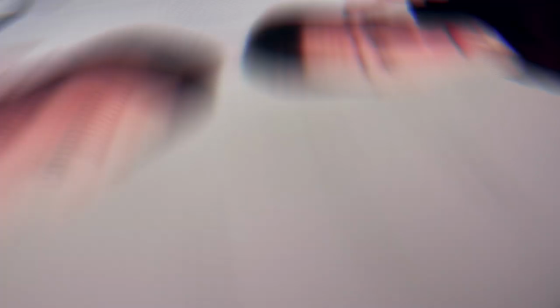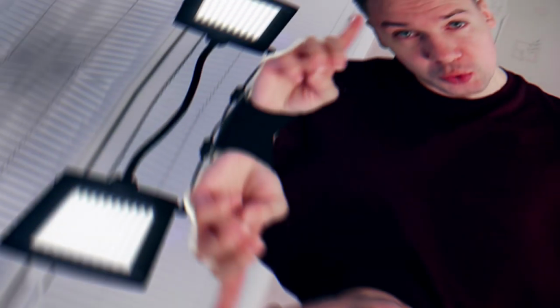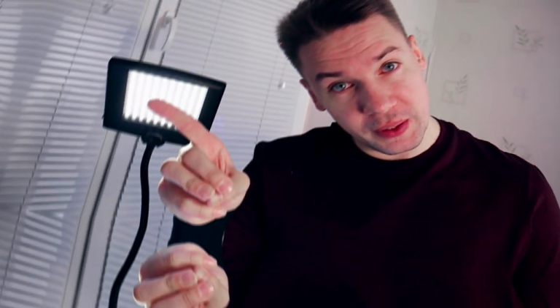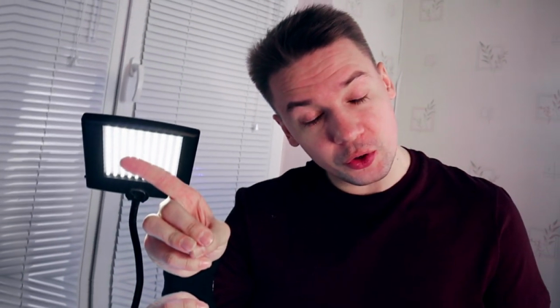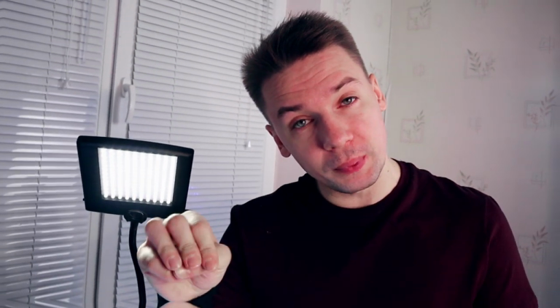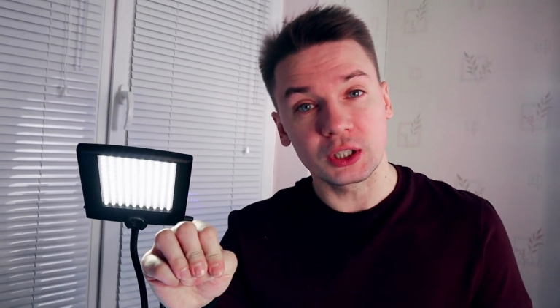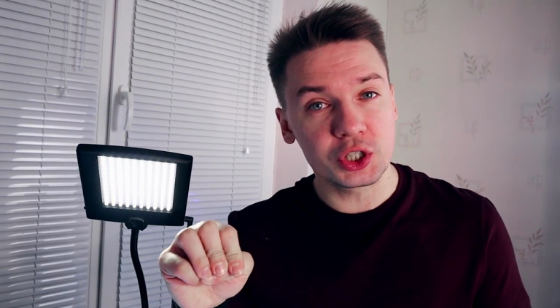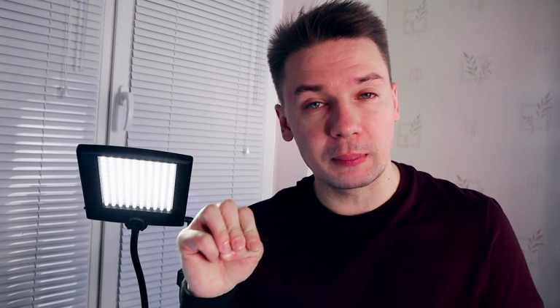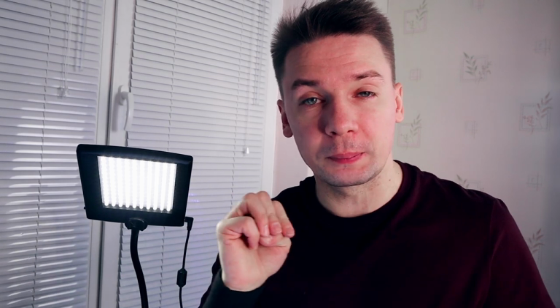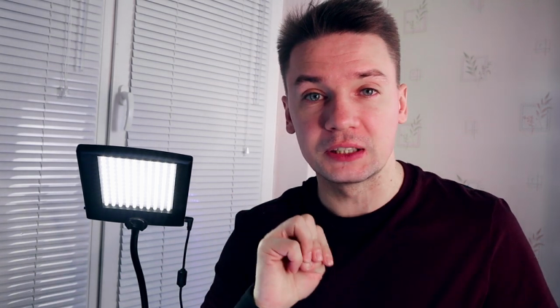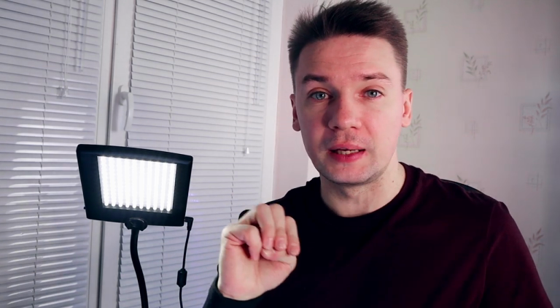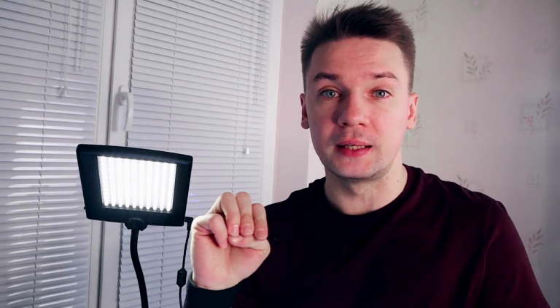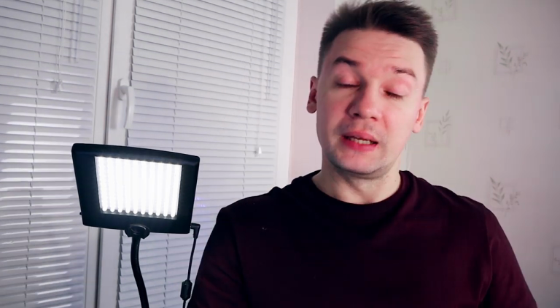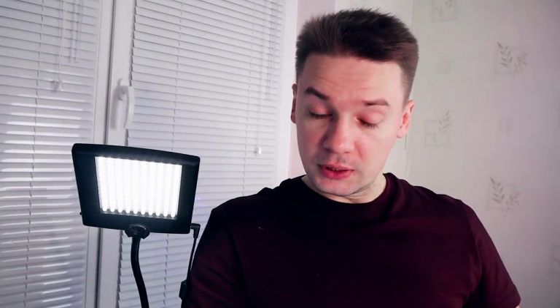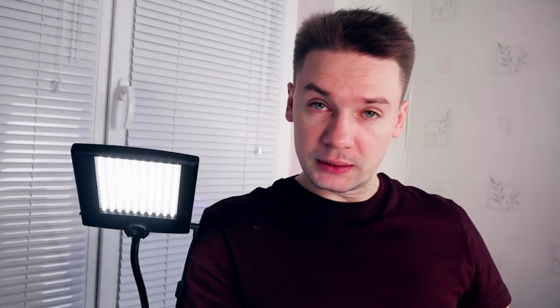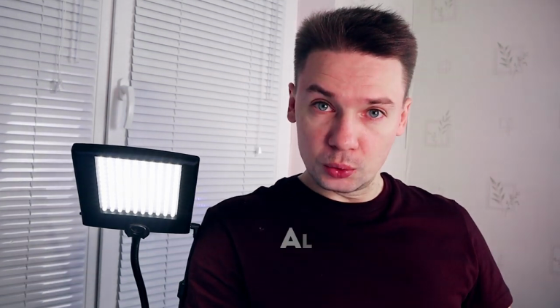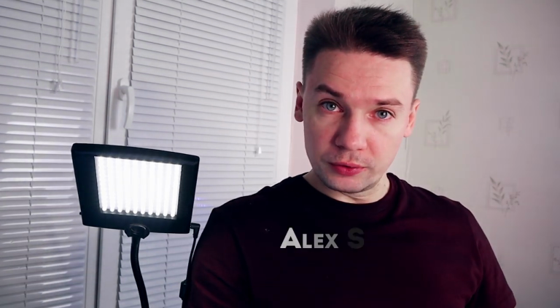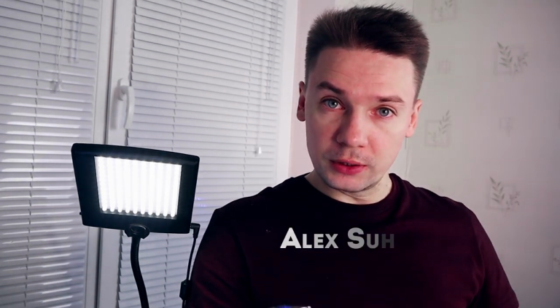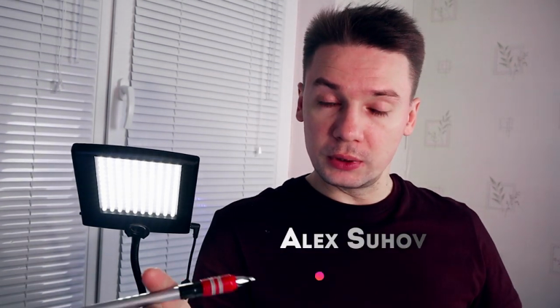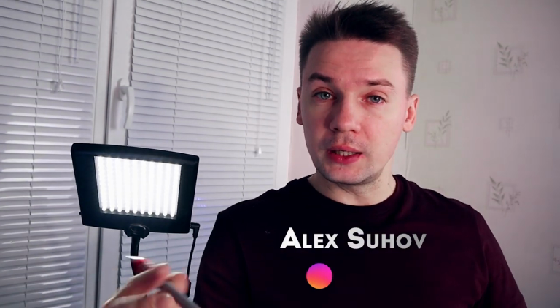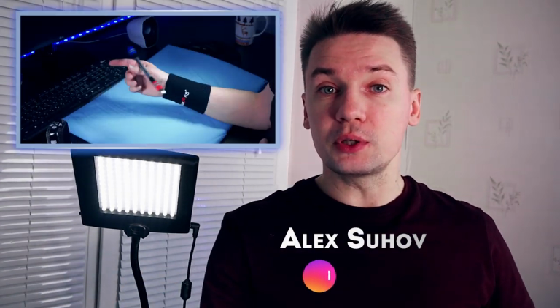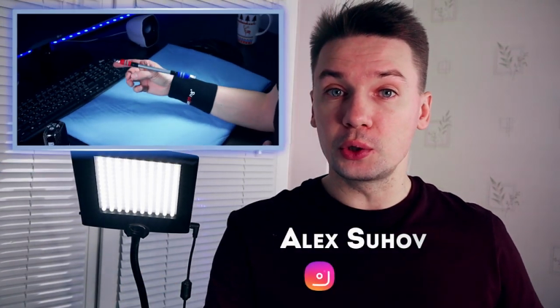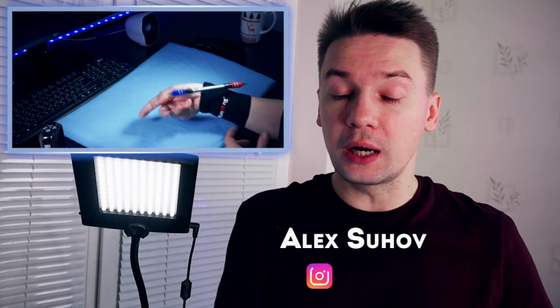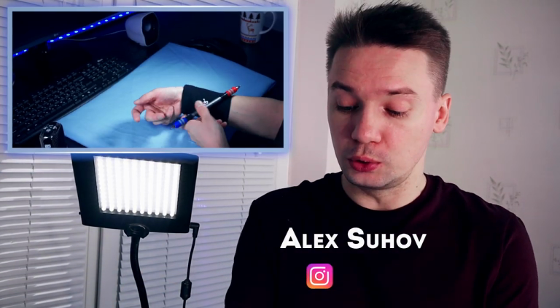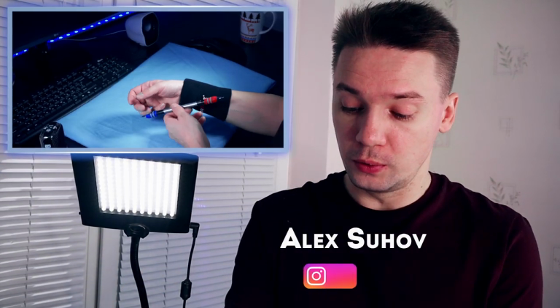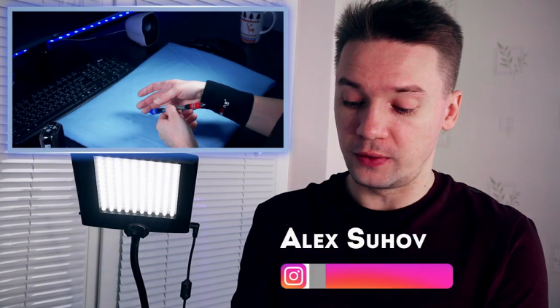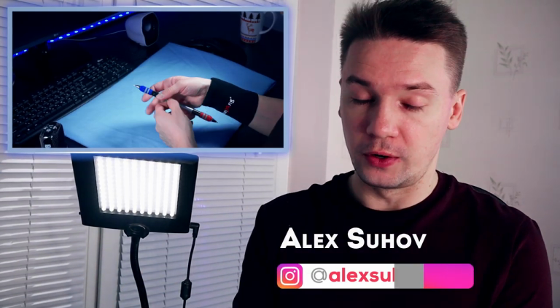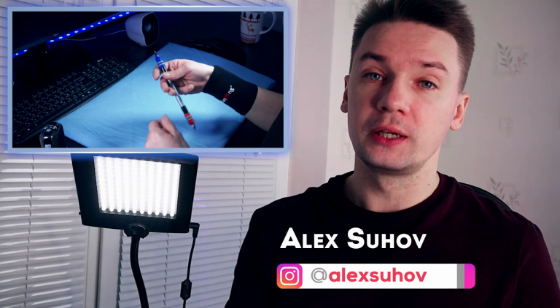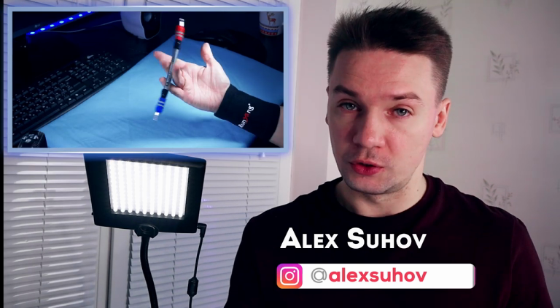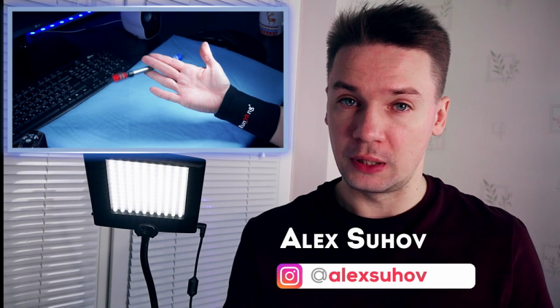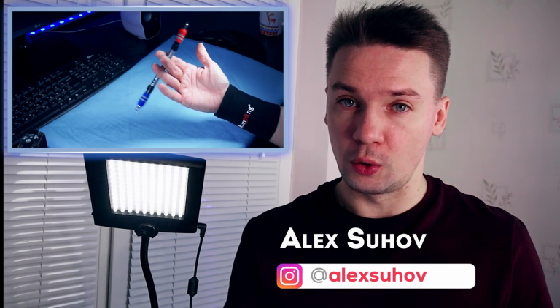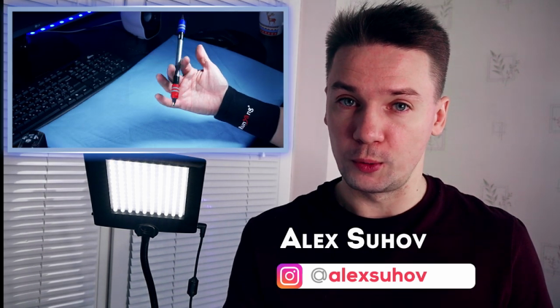Hello, Spinner, you're on Penstock, channel about Pen Spinning. My name is Alexey Suhov and today I will show you how to do the third Tigress Mini Combo.